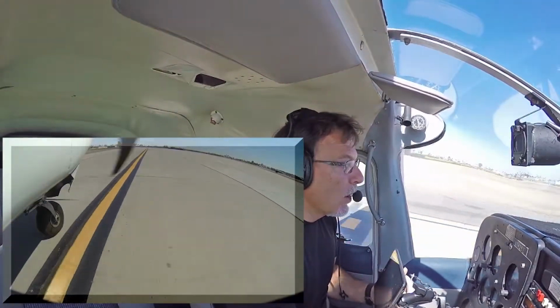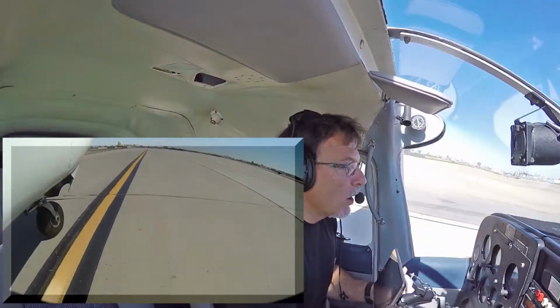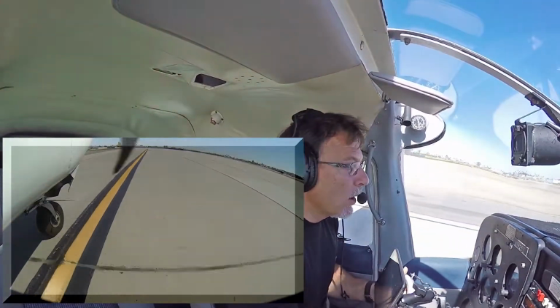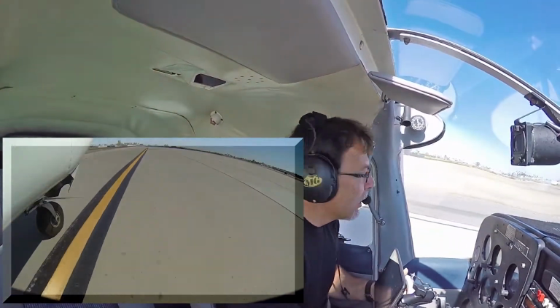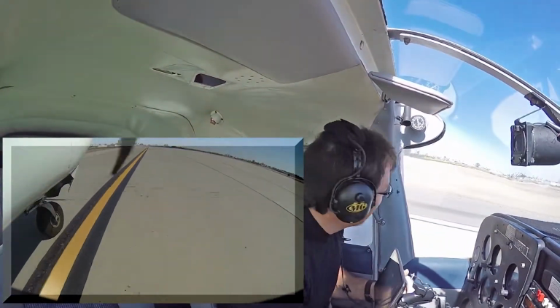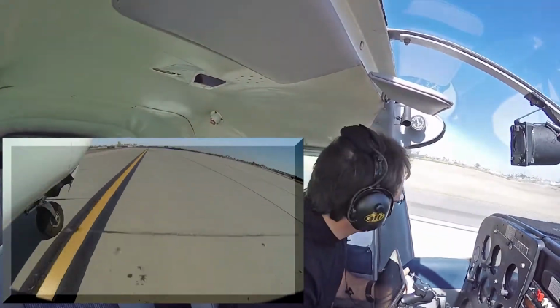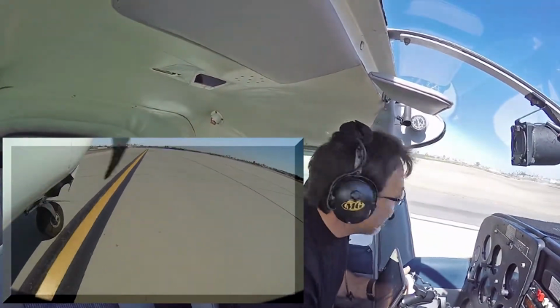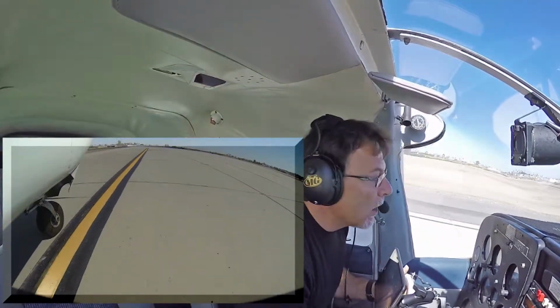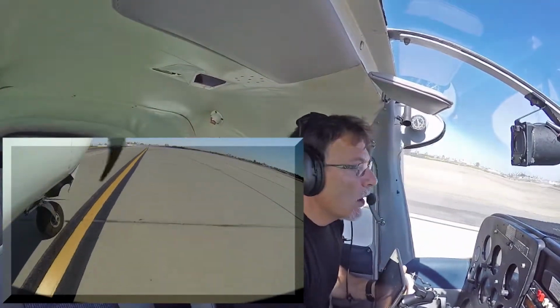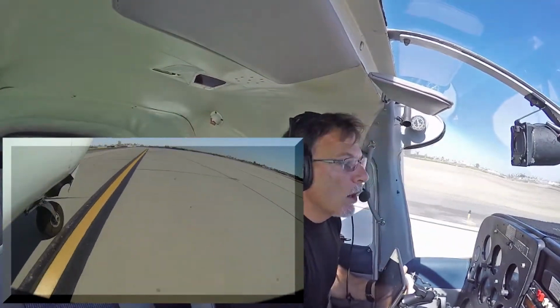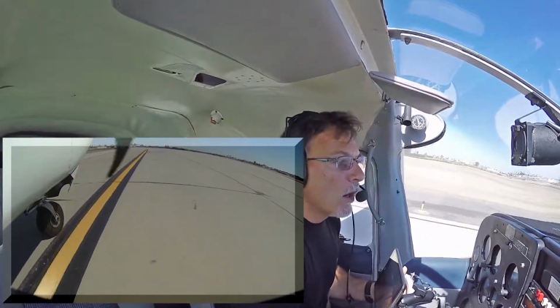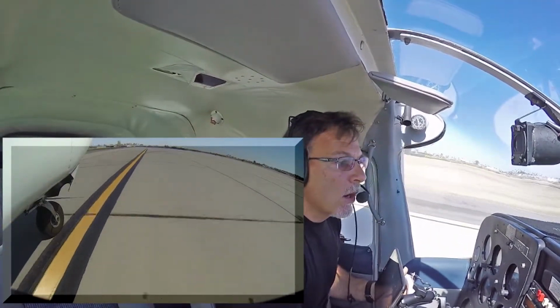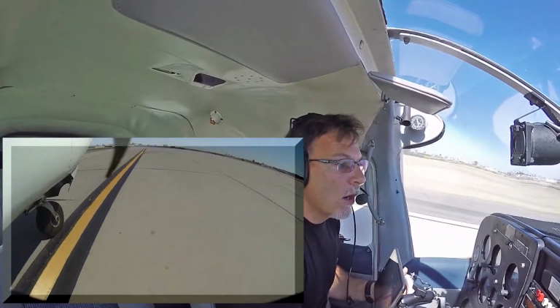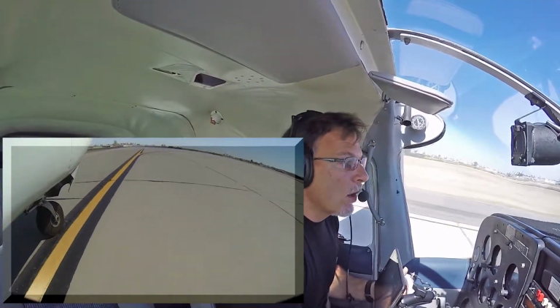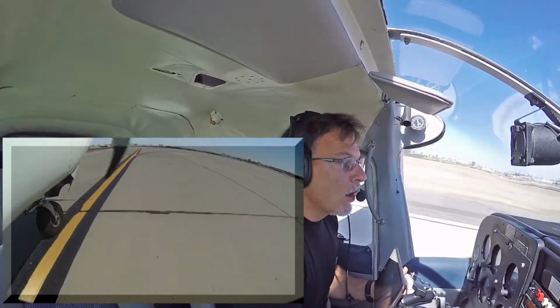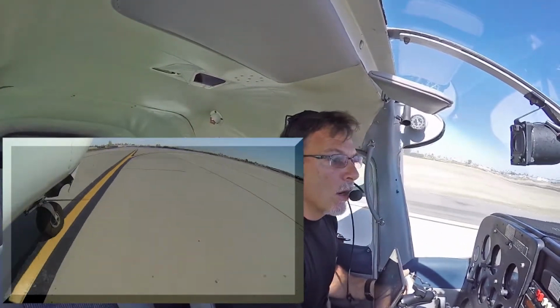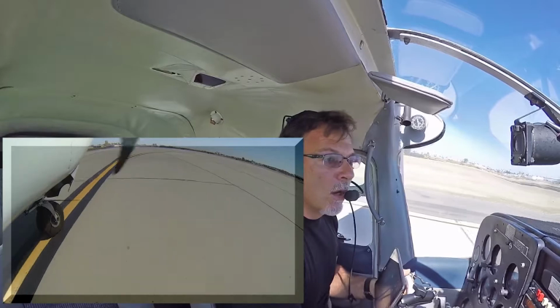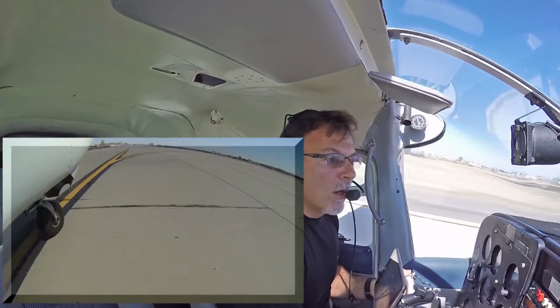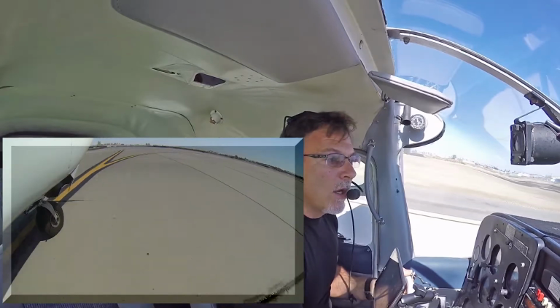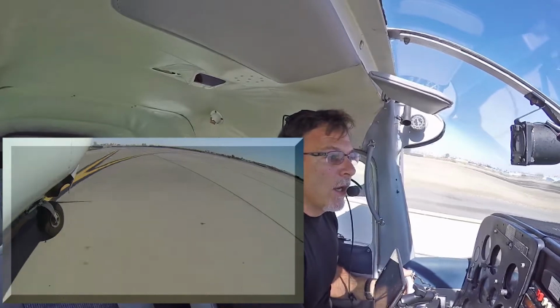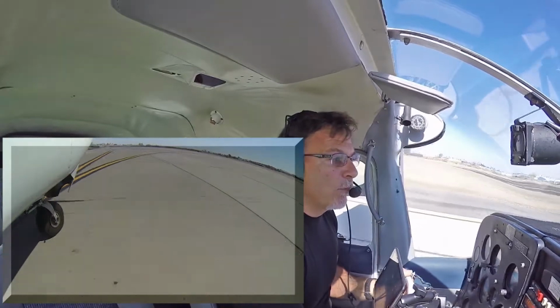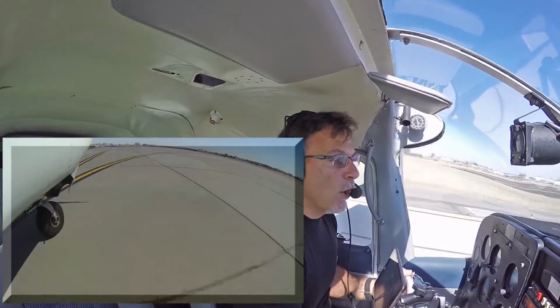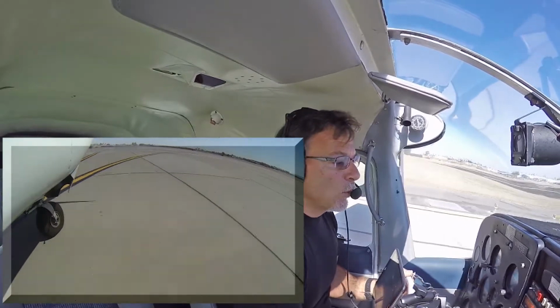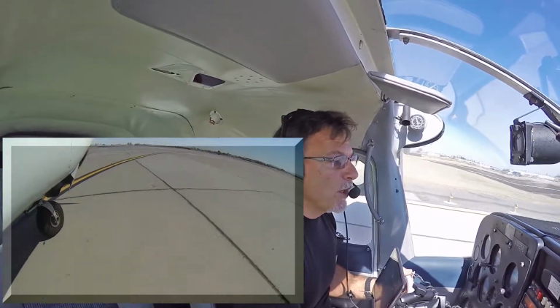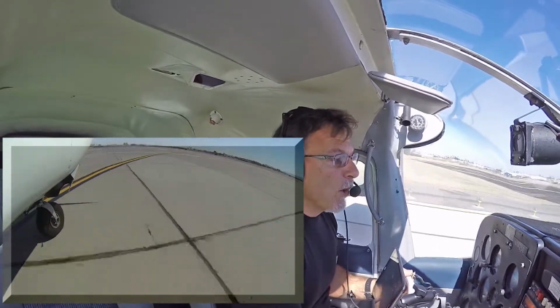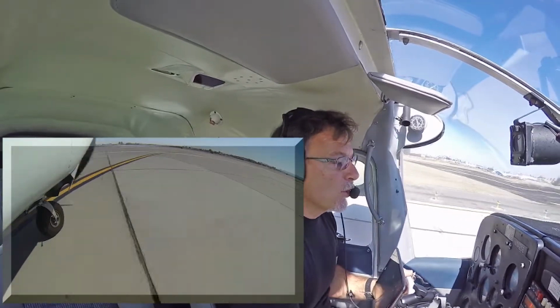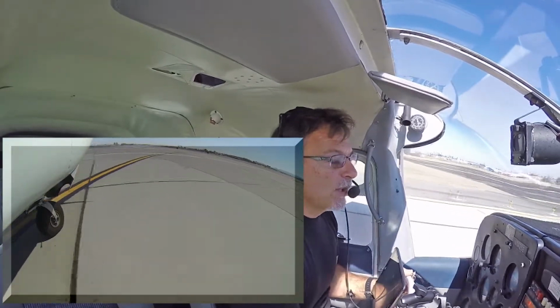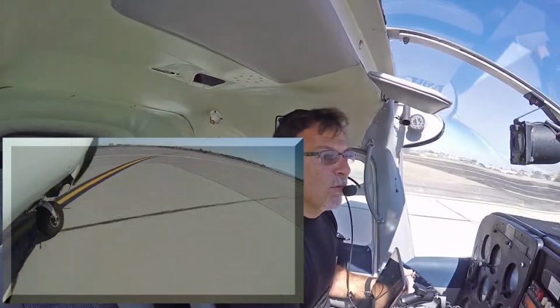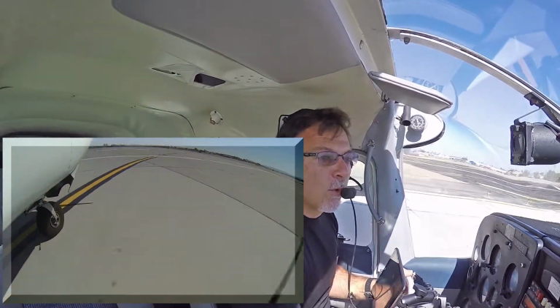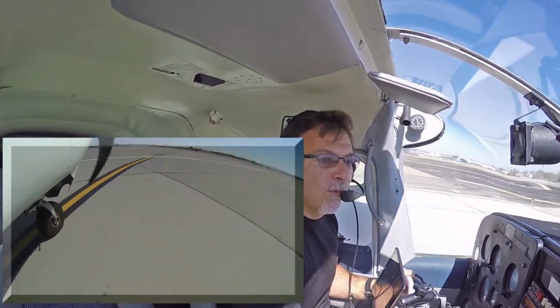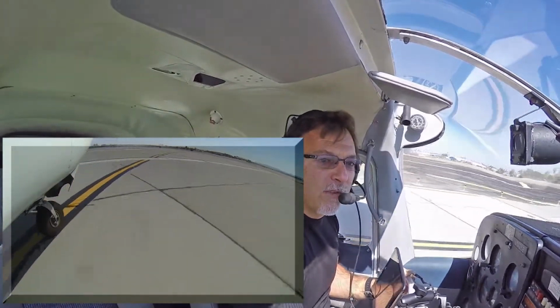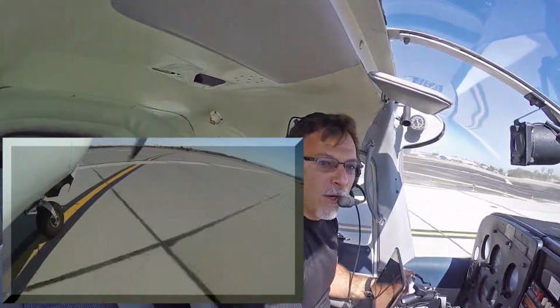Centurion 25 Echo, roger, make the left crosswind departure northbound. Okay, left crosswind departure, 745 Echo.